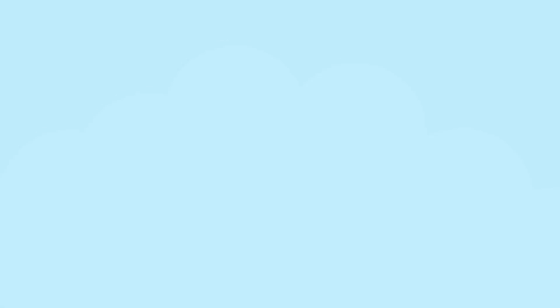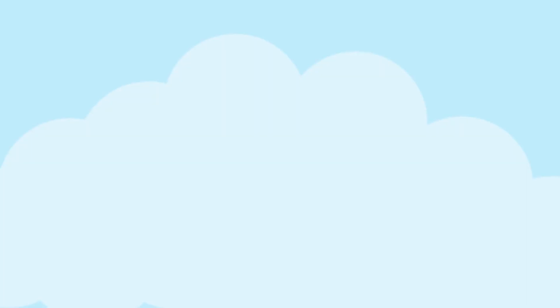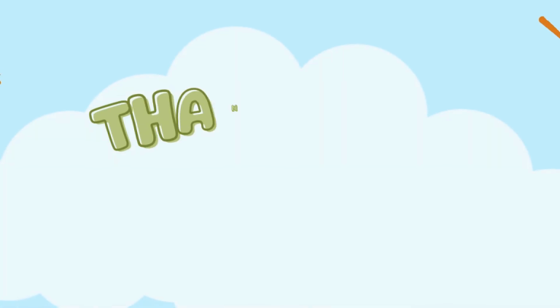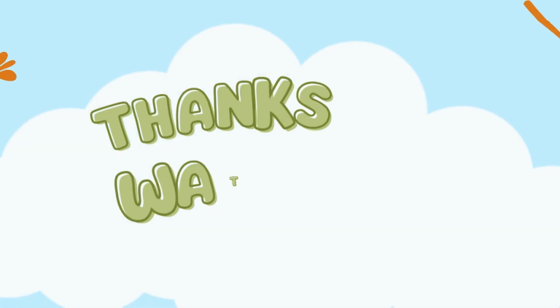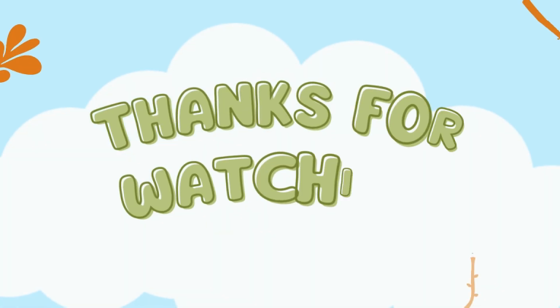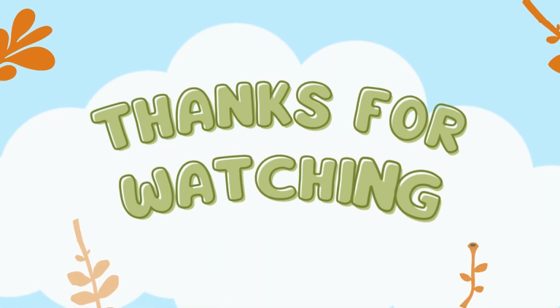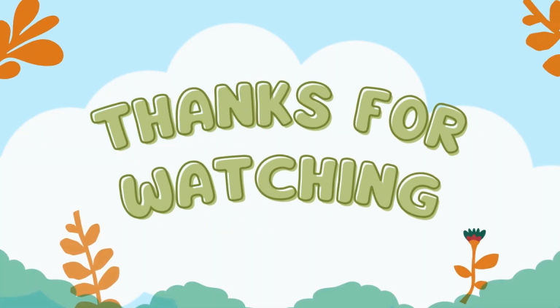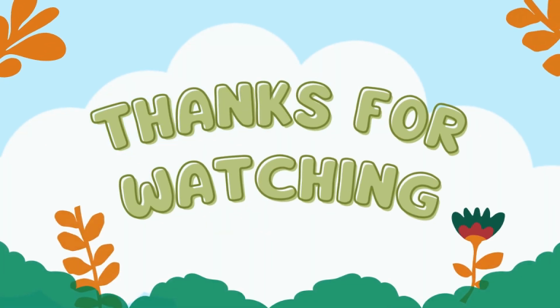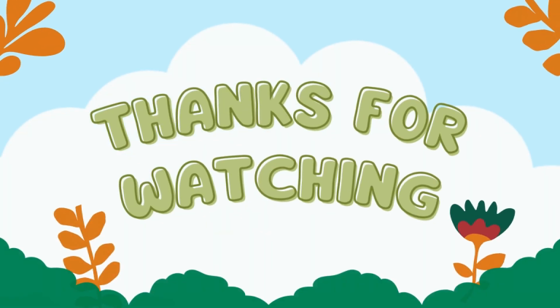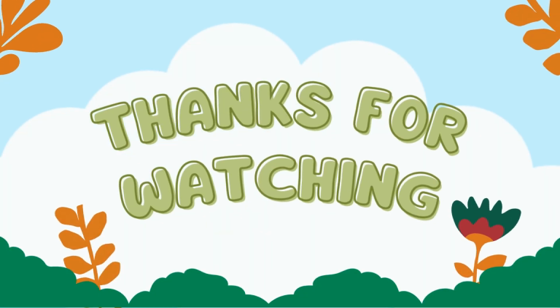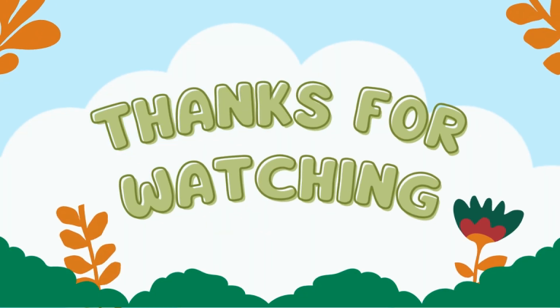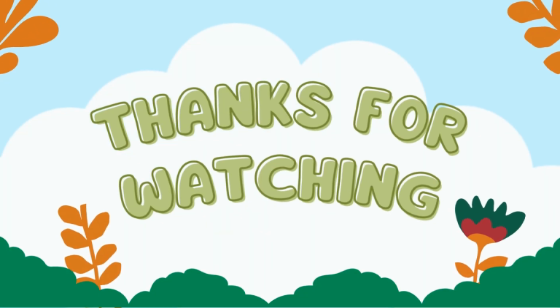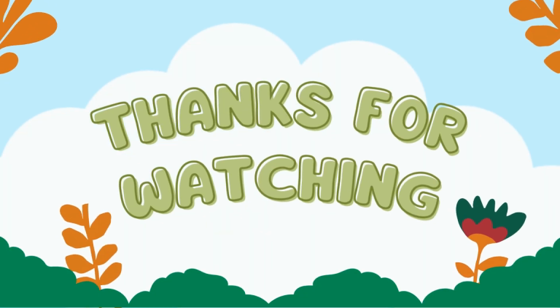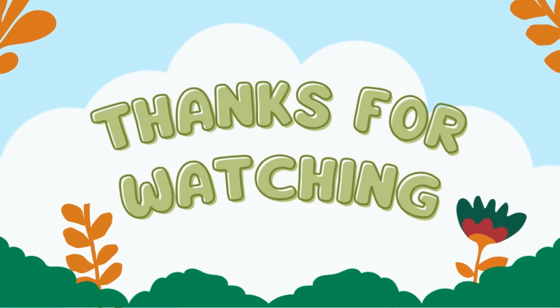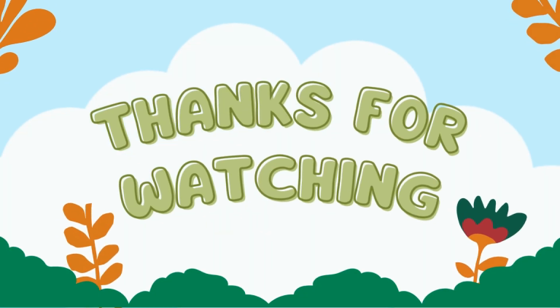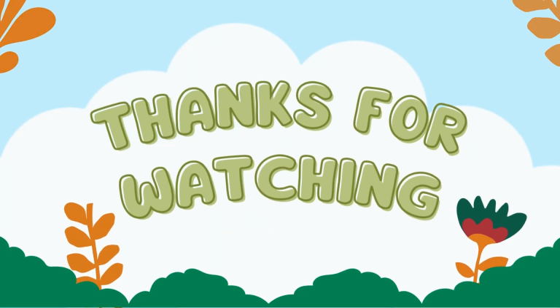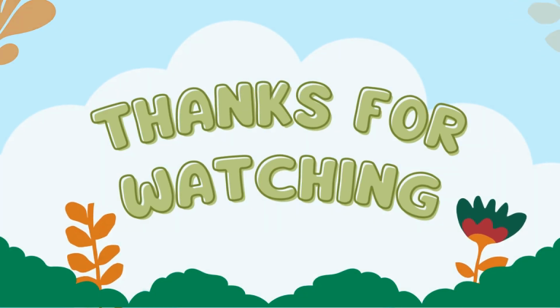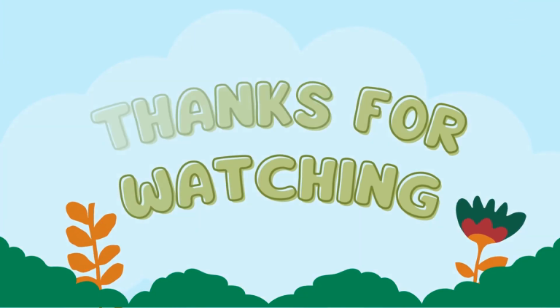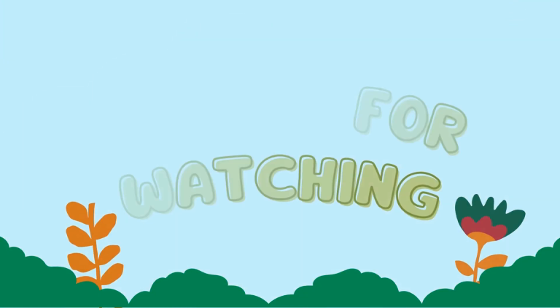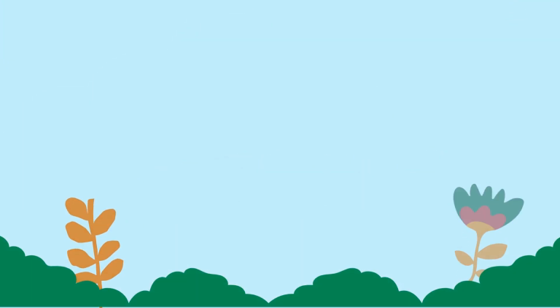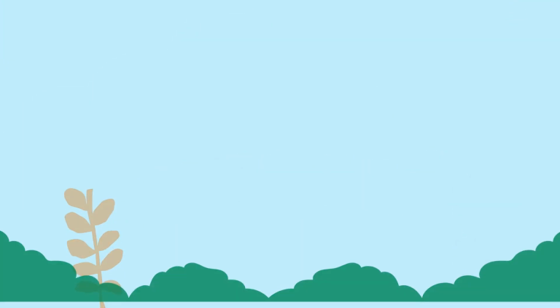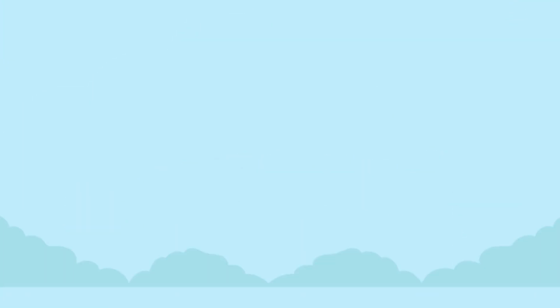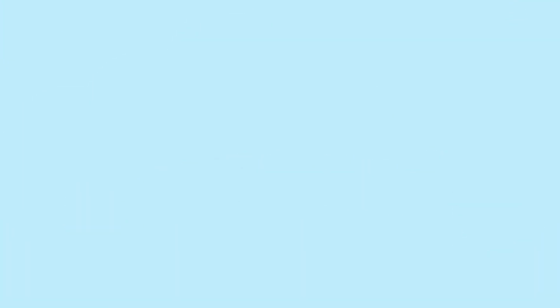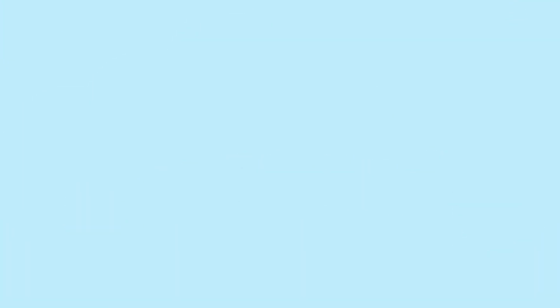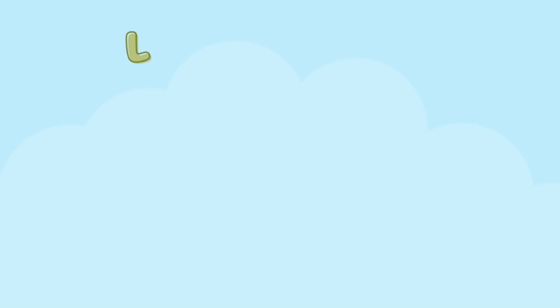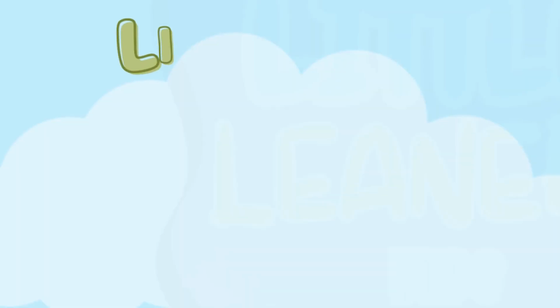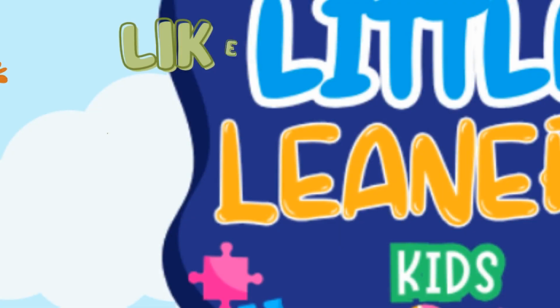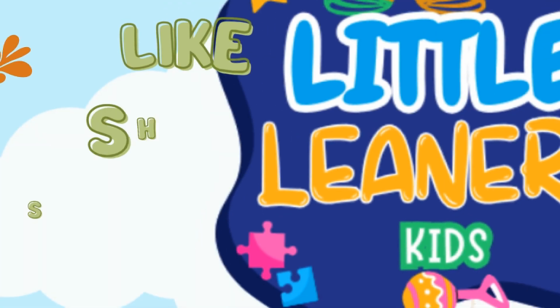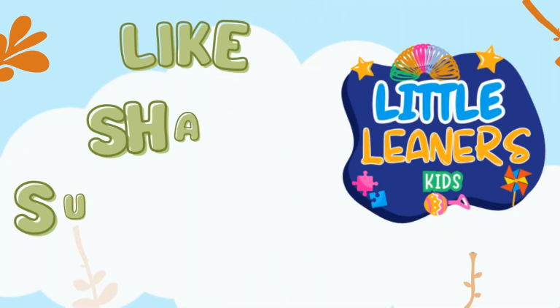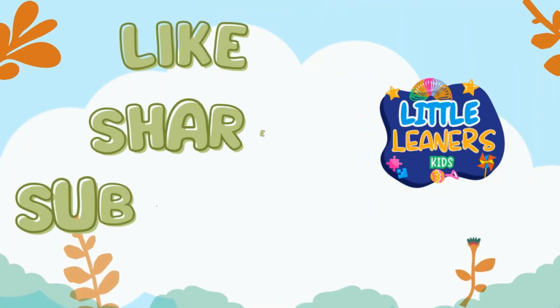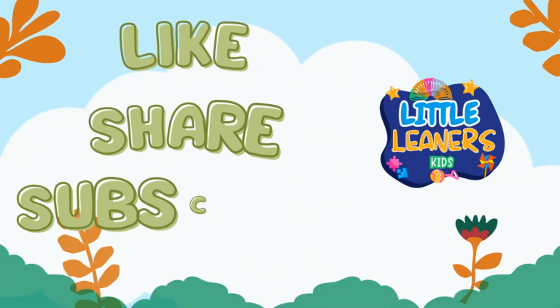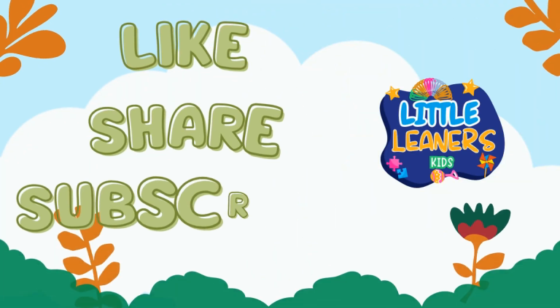Thanks for joining me on this creepy crawly adventure. Like, share, and subscribe to Little Learner's Kids!